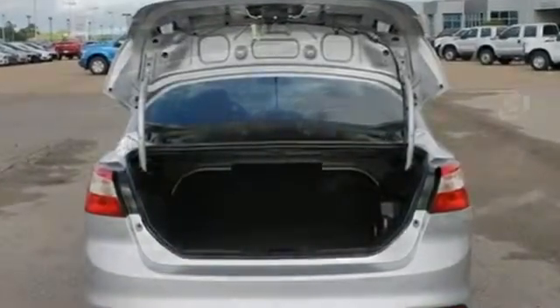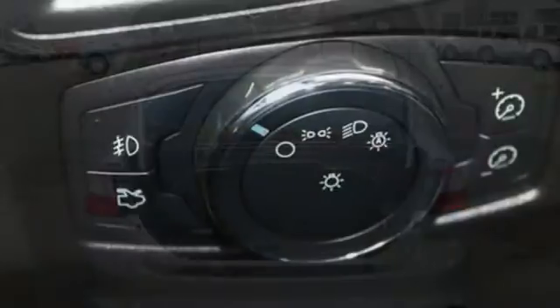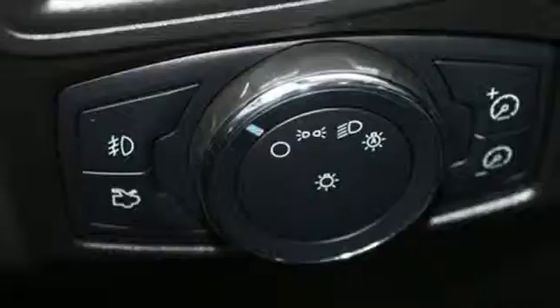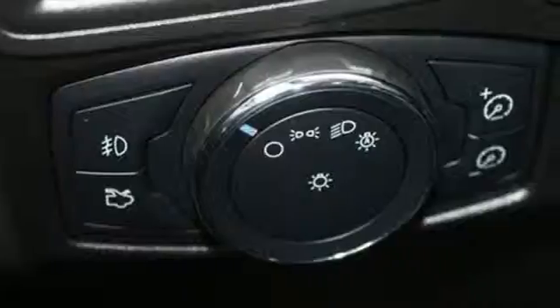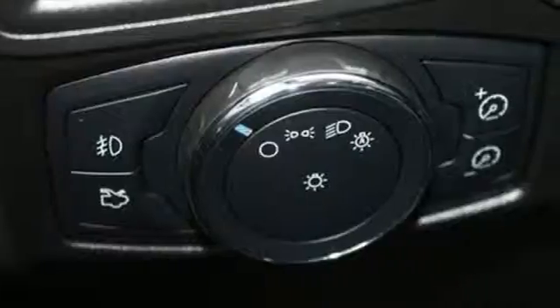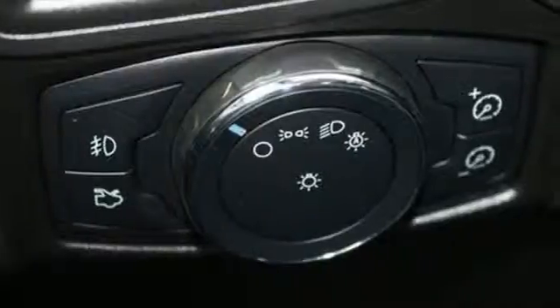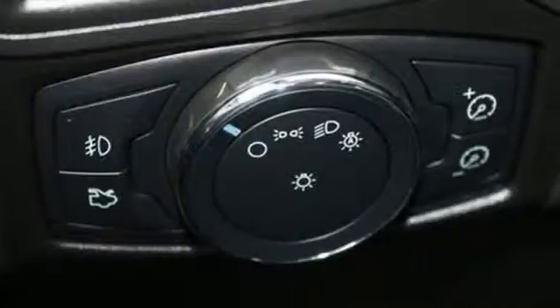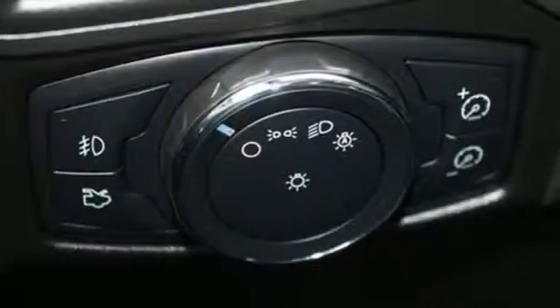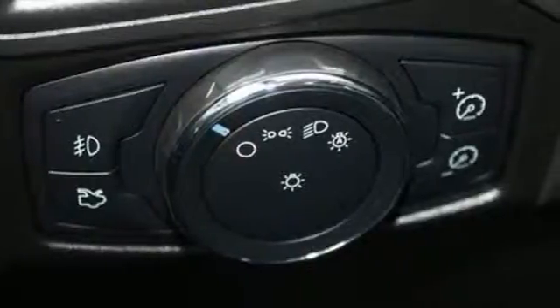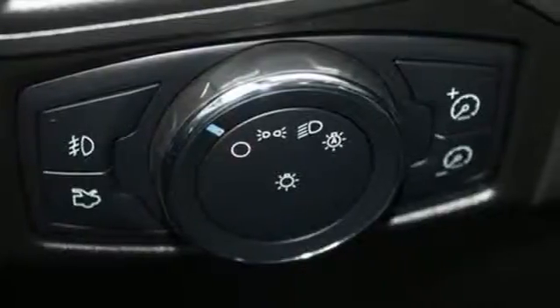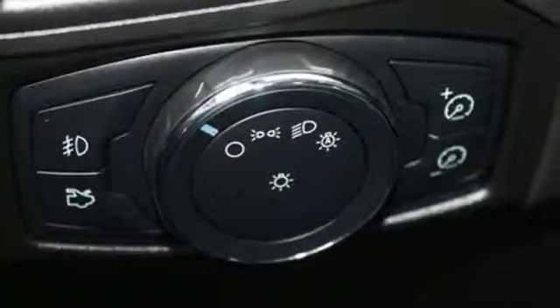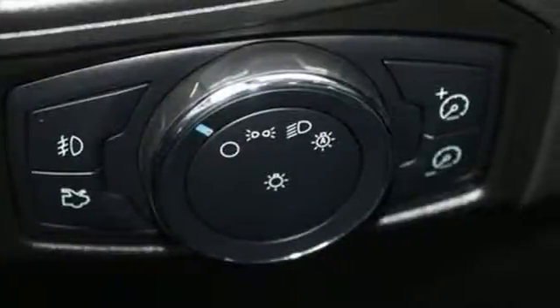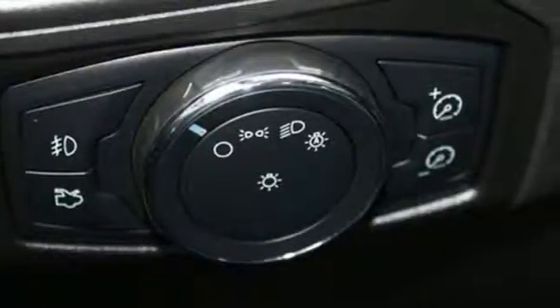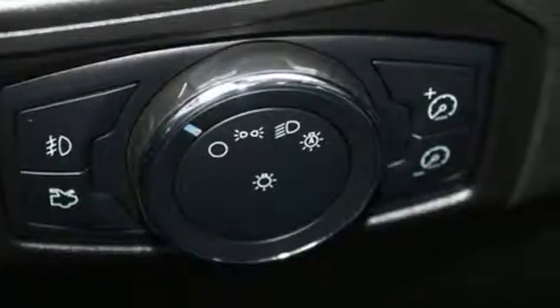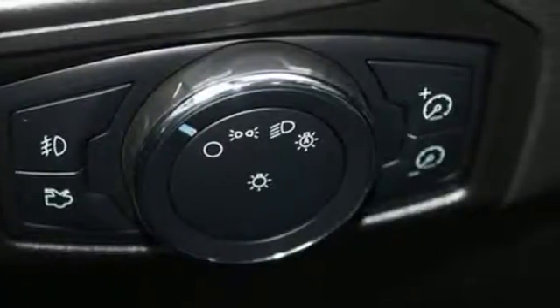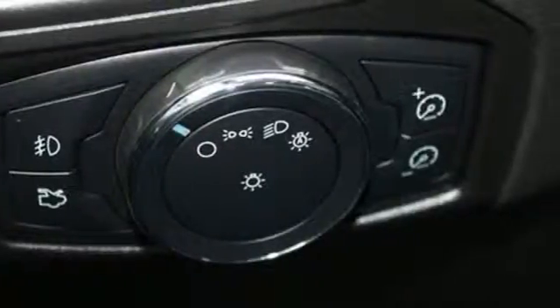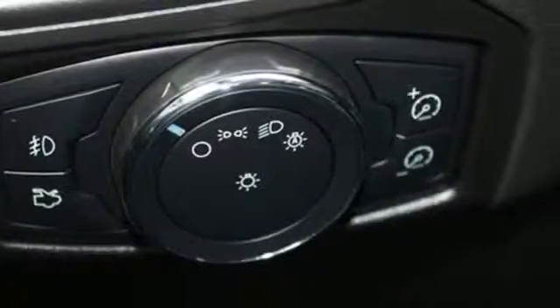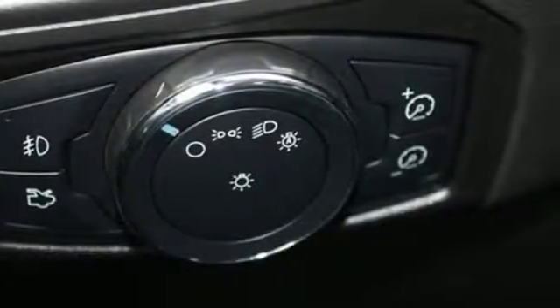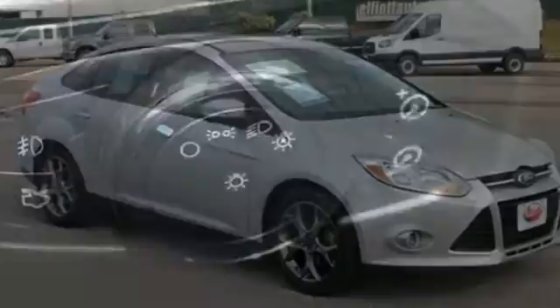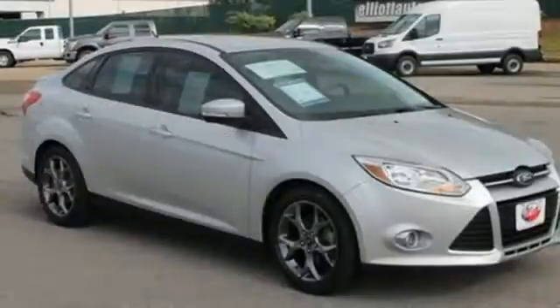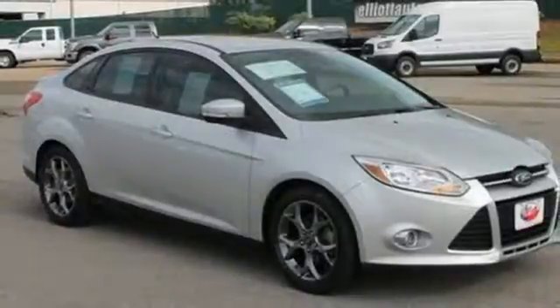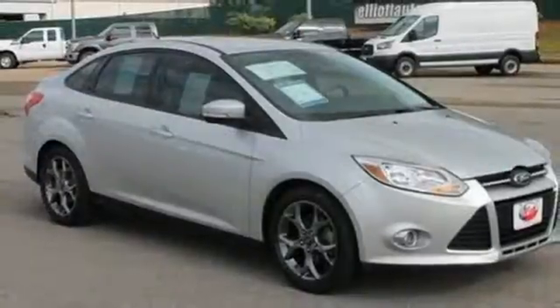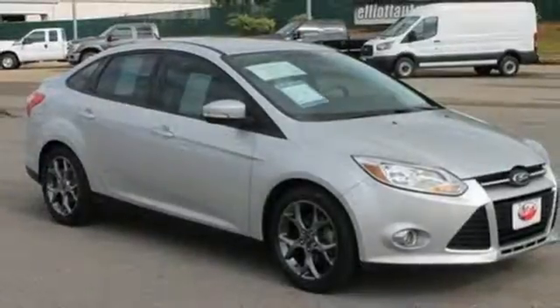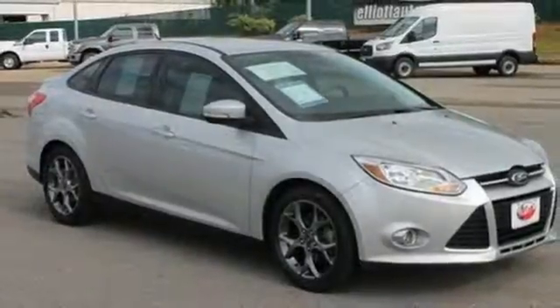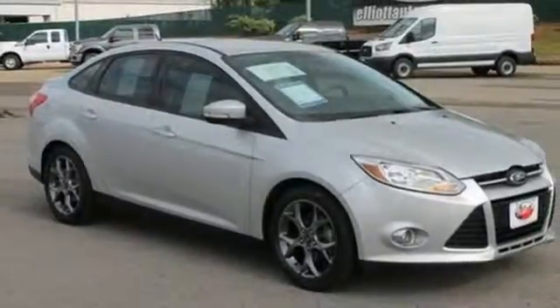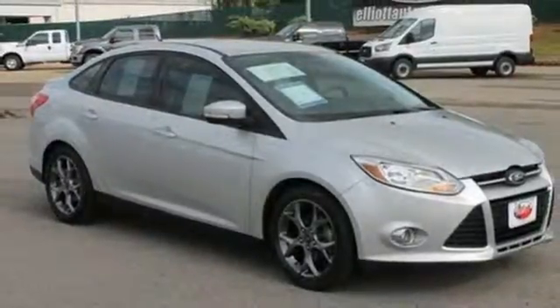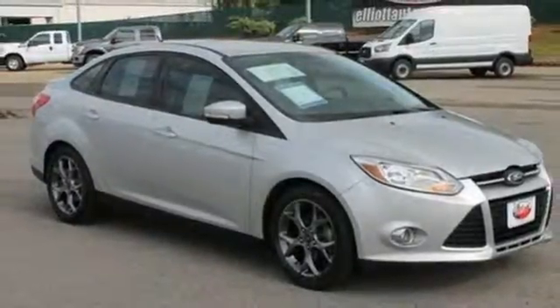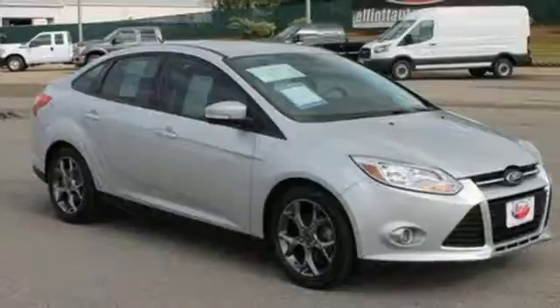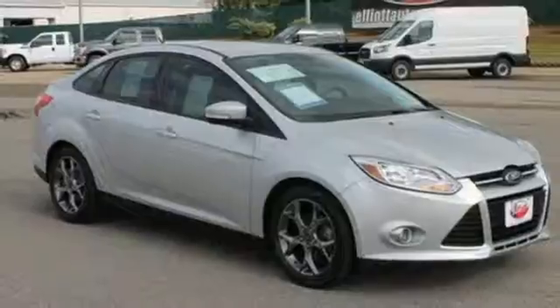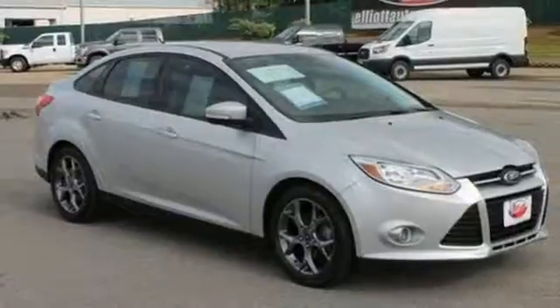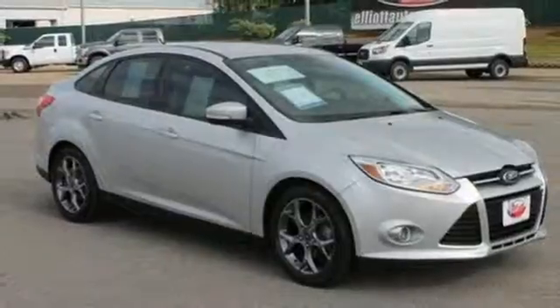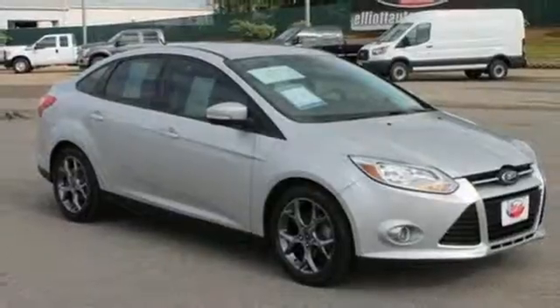The tilt and telescoping steering wheel is sensitive to your touch, and the CD player and MP3 input are always within reach.